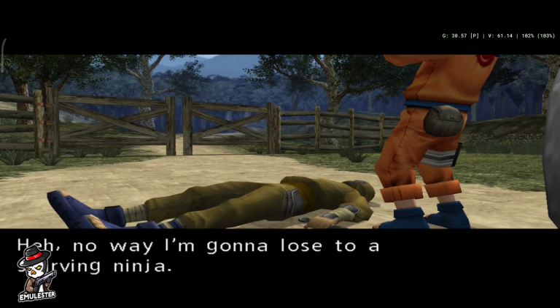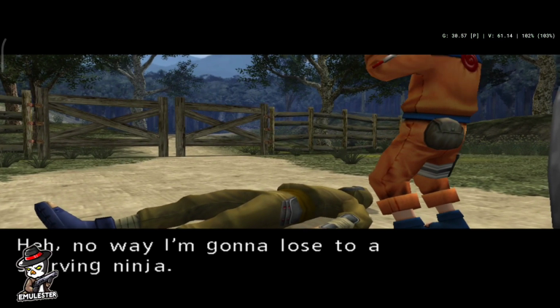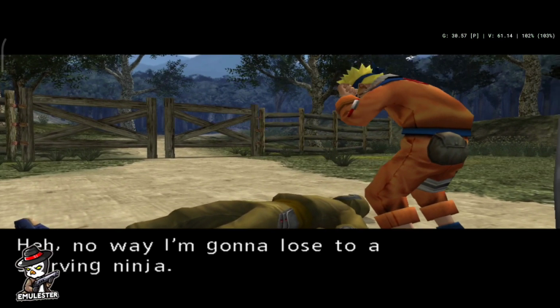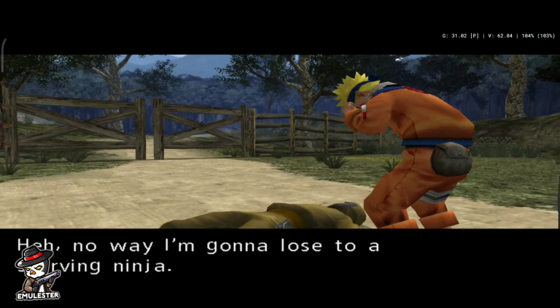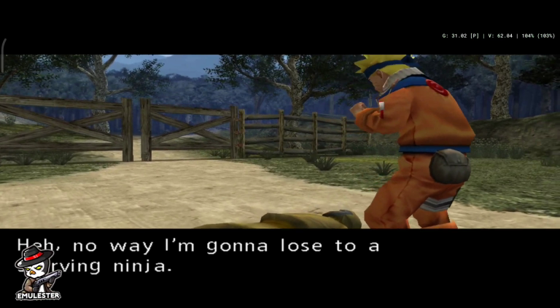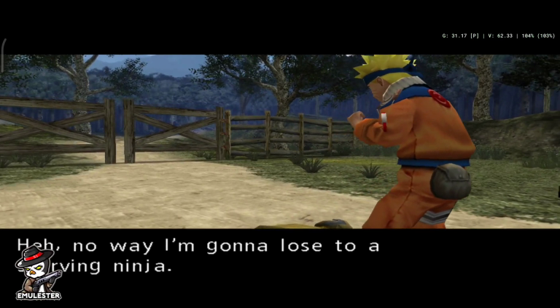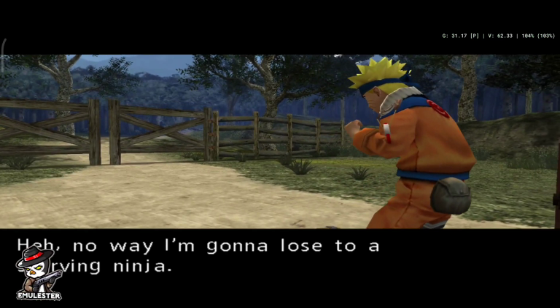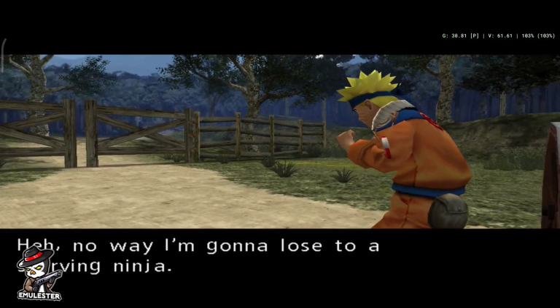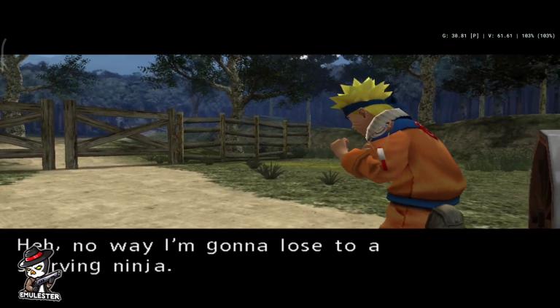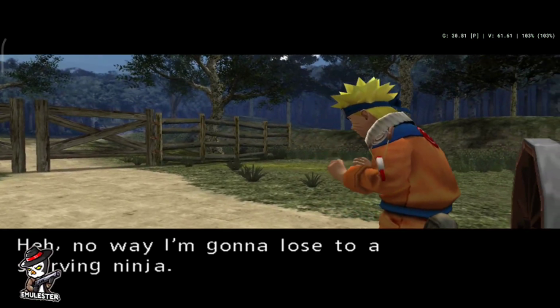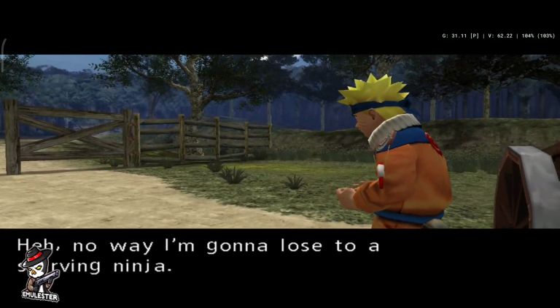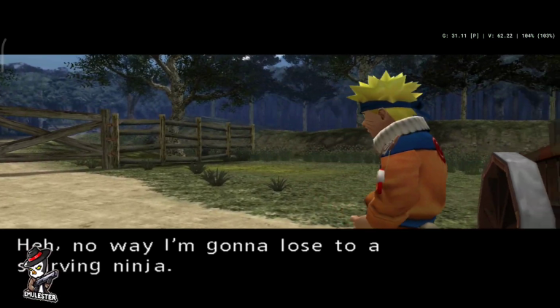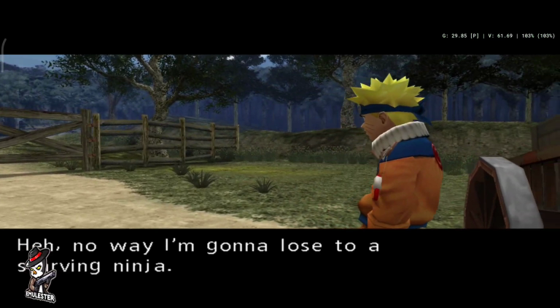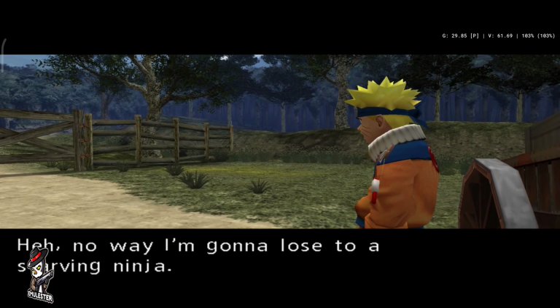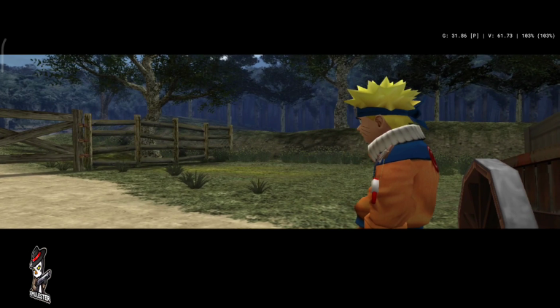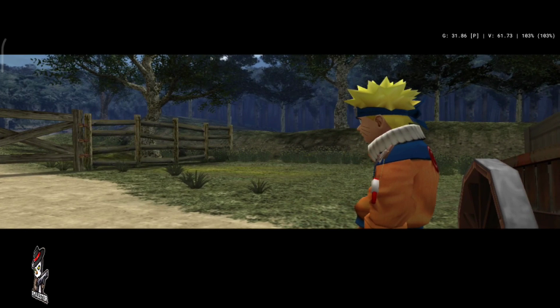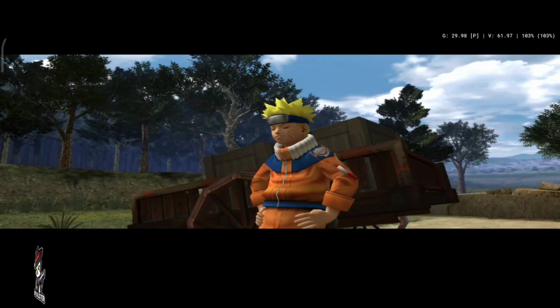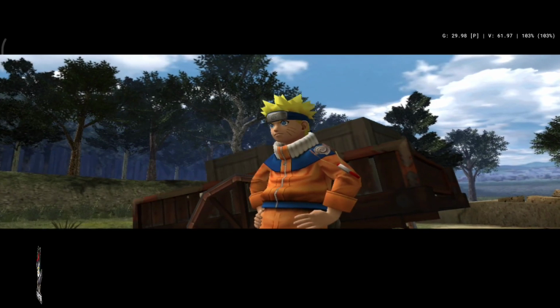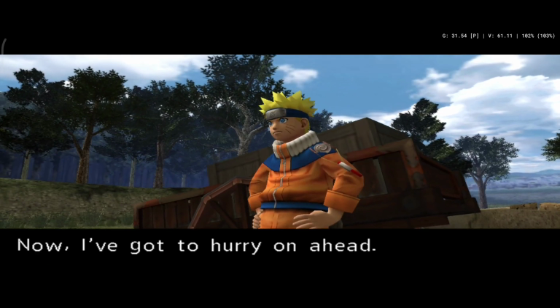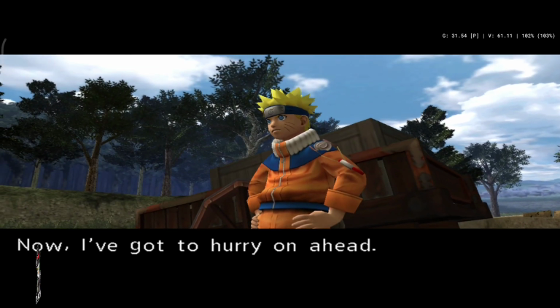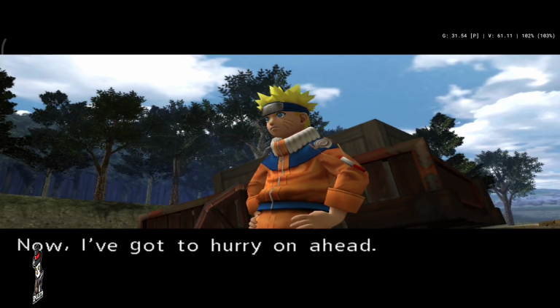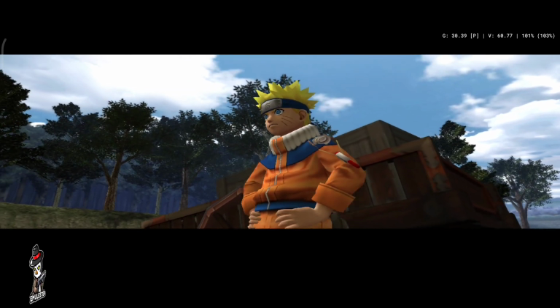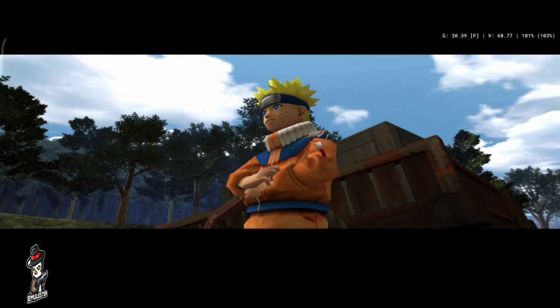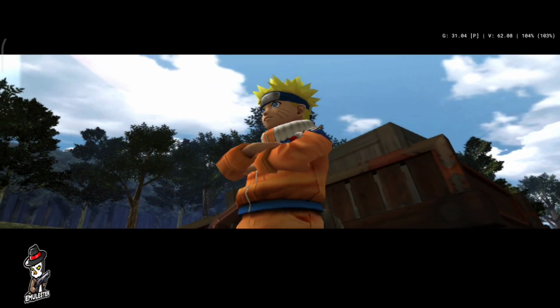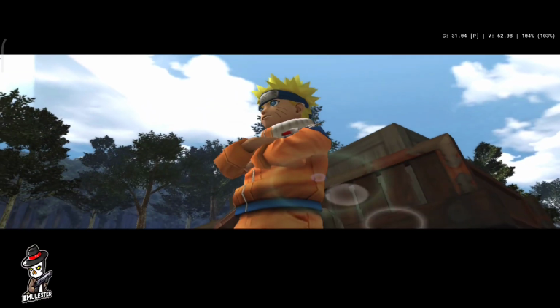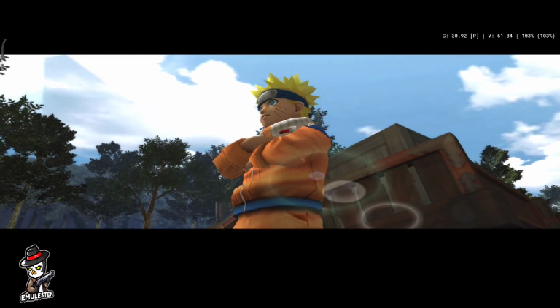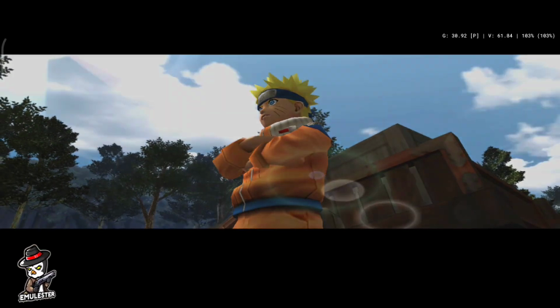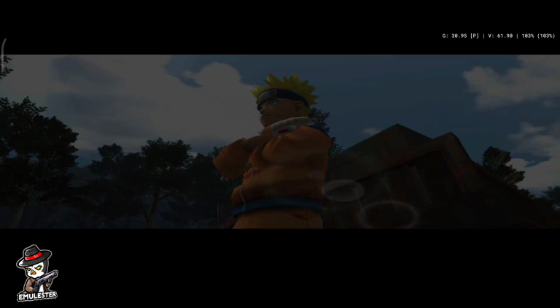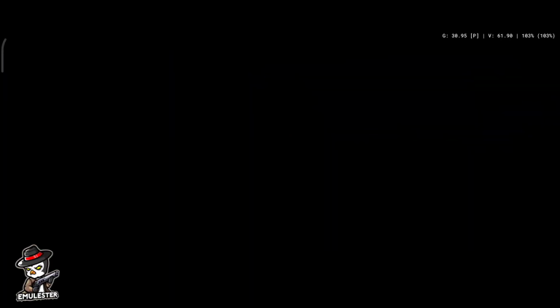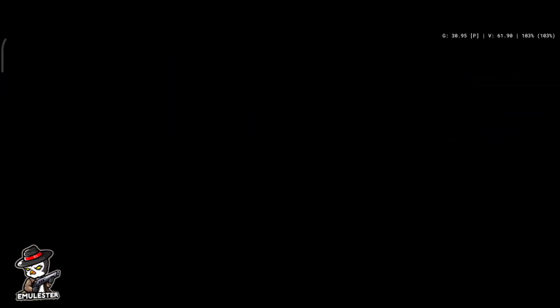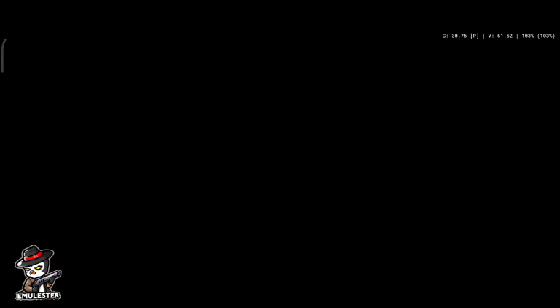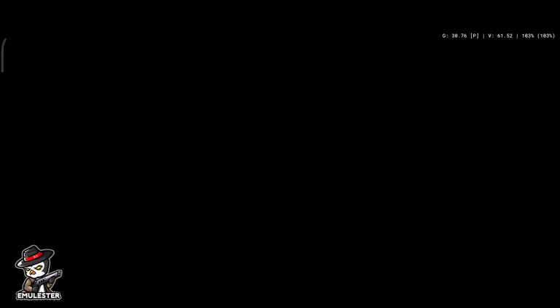Testing Naruto Uzumaki Chronicles on MediaTek Helio G90T. Game settings and download link are in the description.